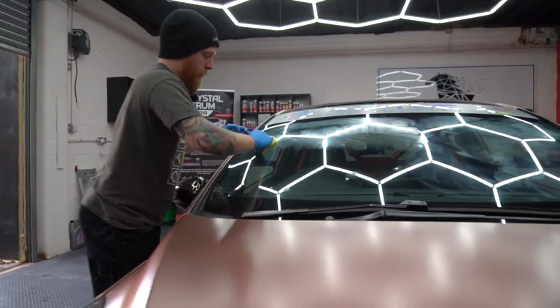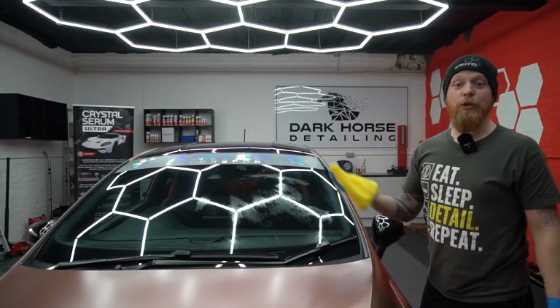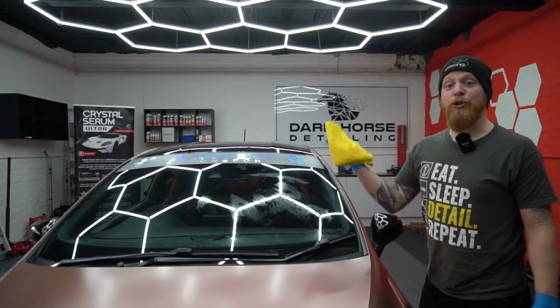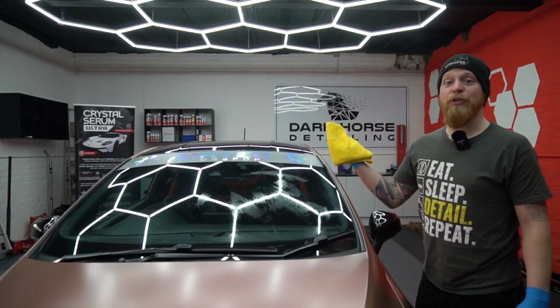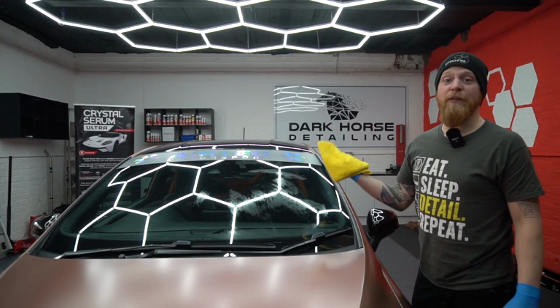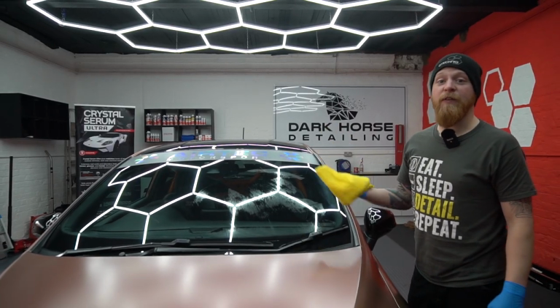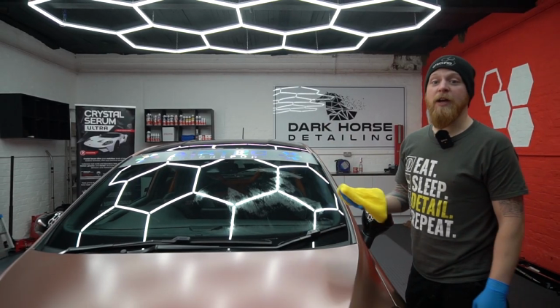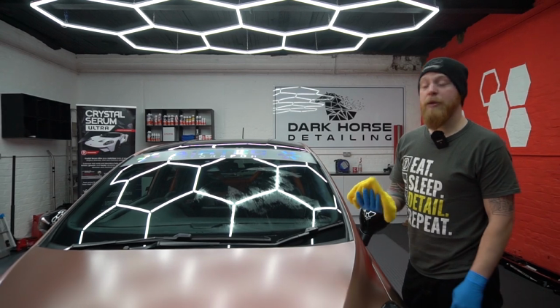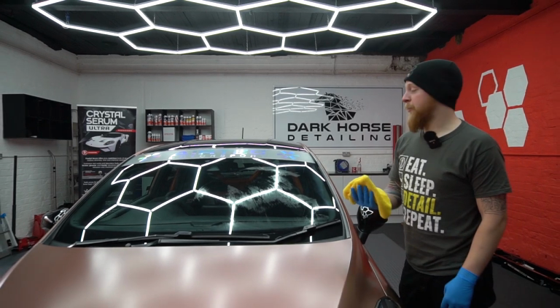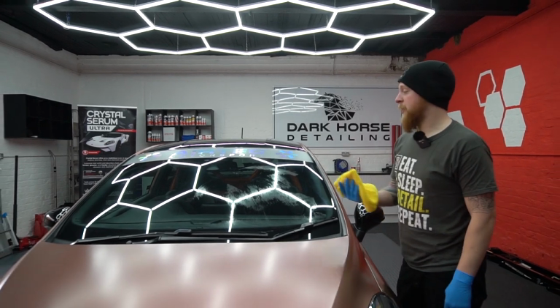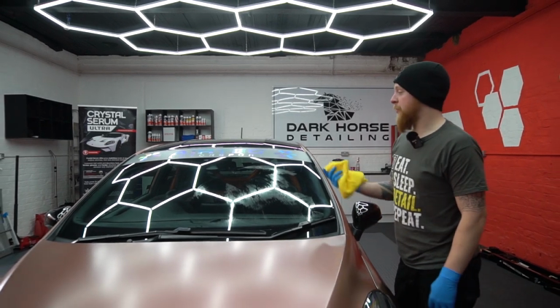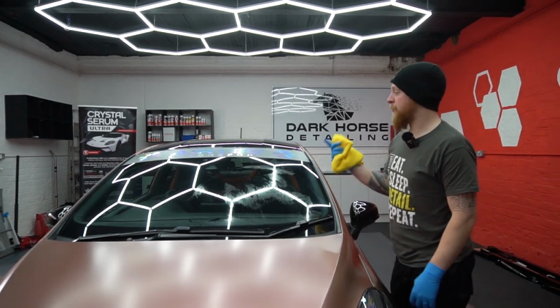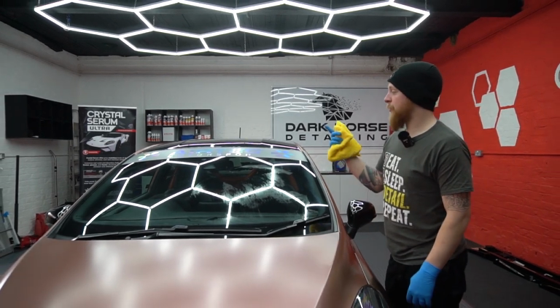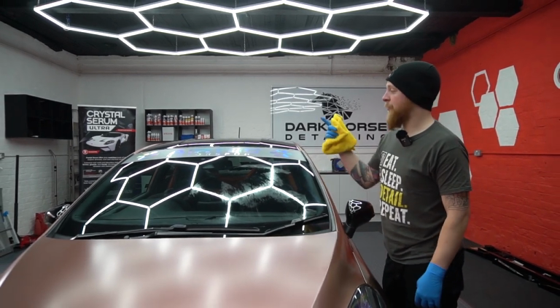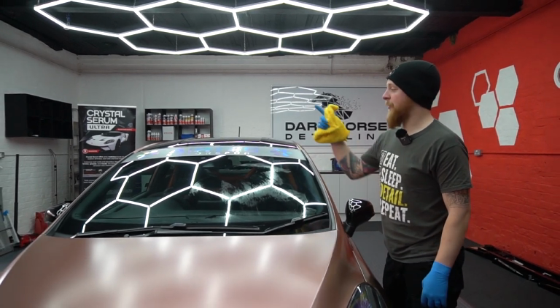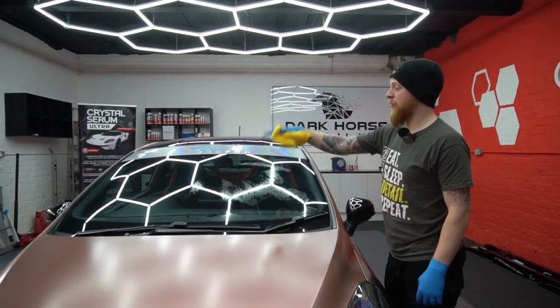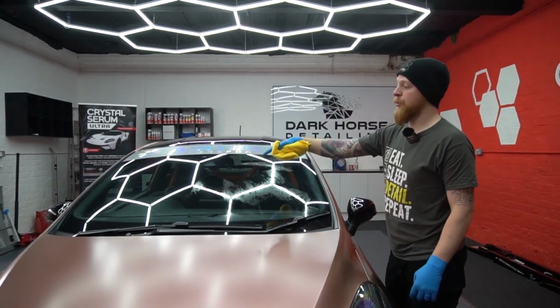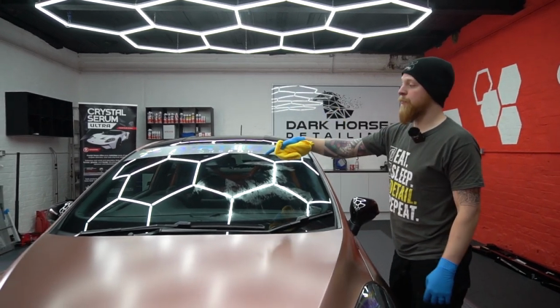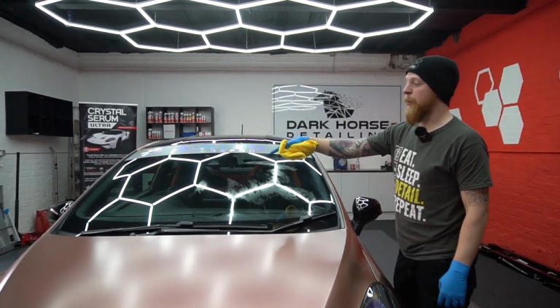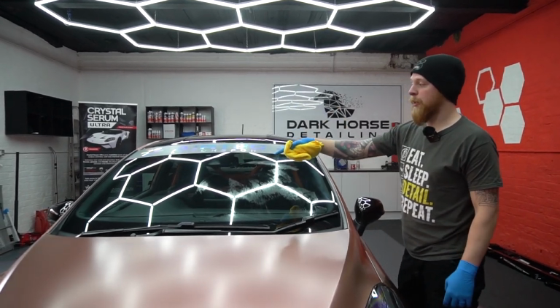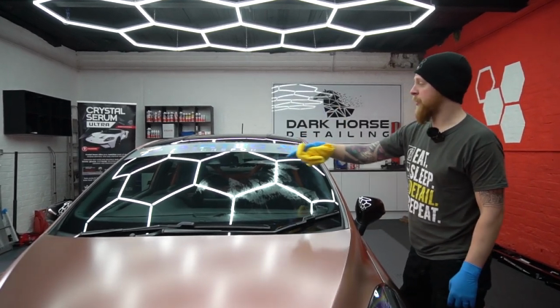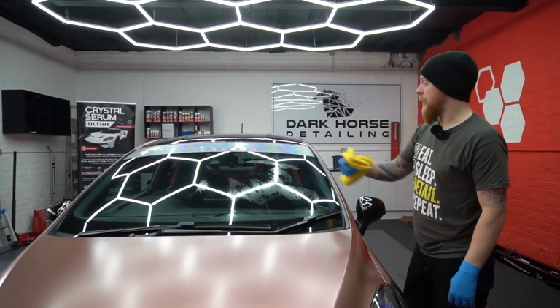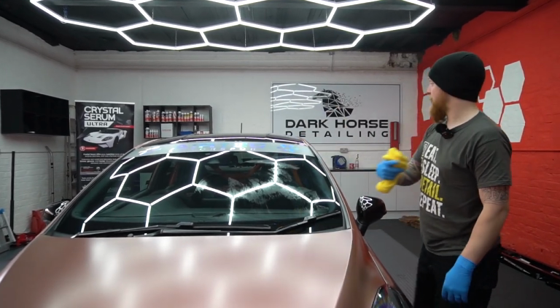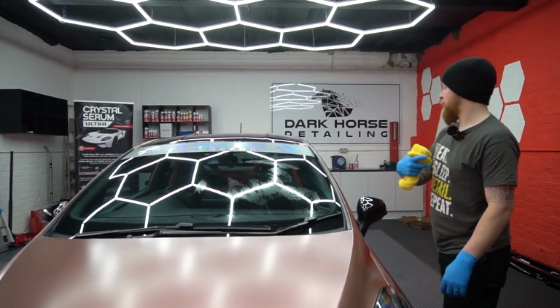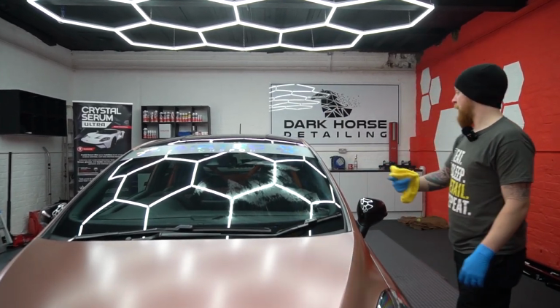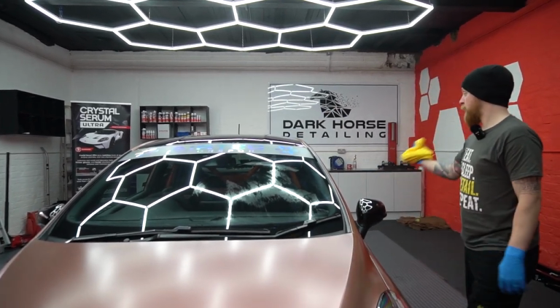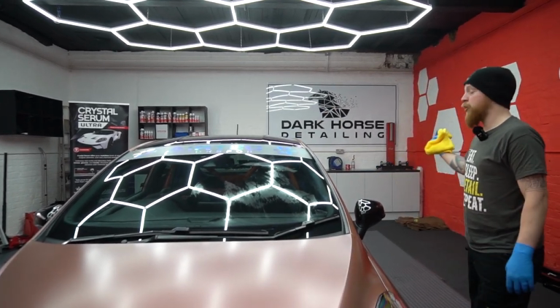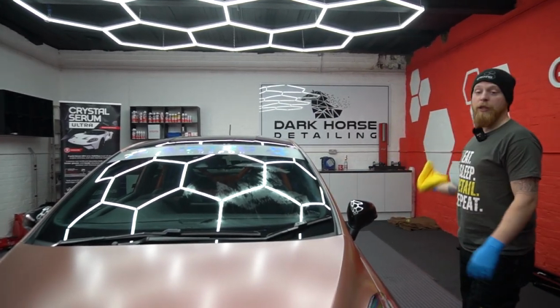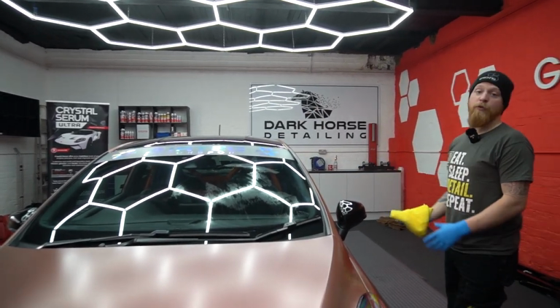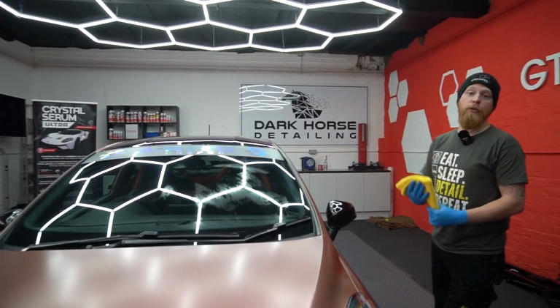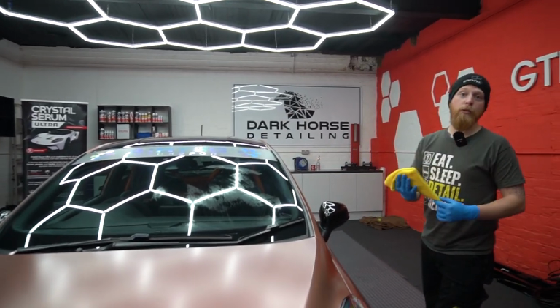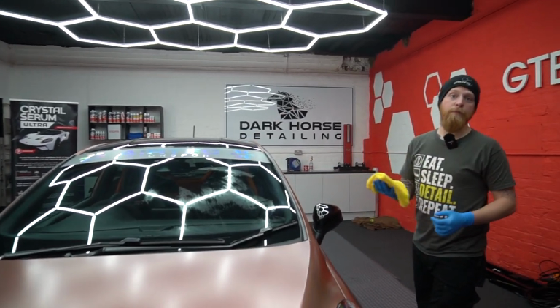We're just using a 50/50 IPA mix now to get rid of any residue from the polish and make everywhere super clean before we put the coatings on.